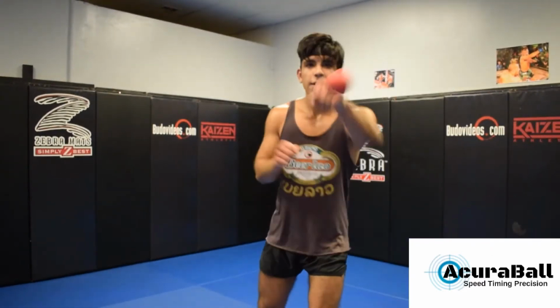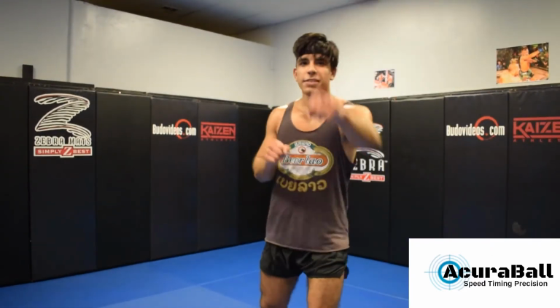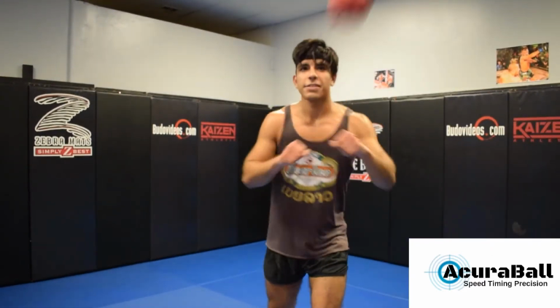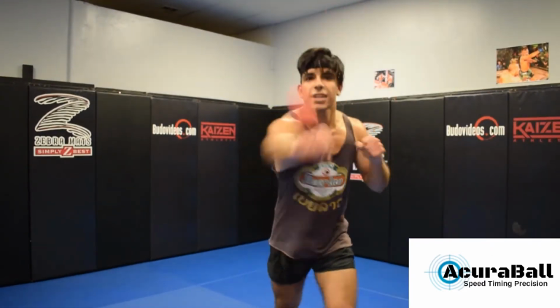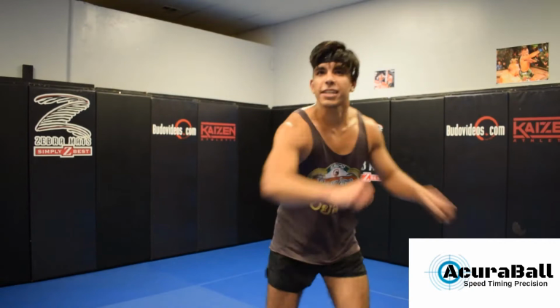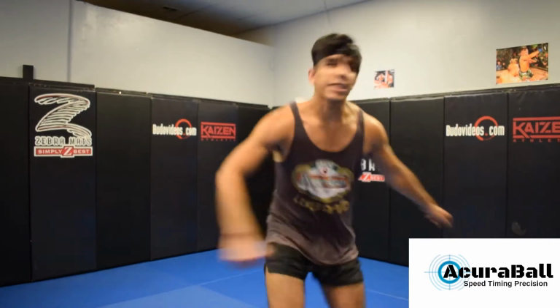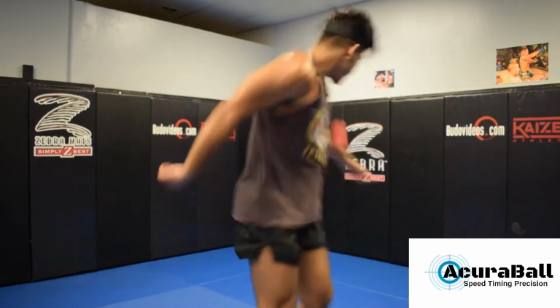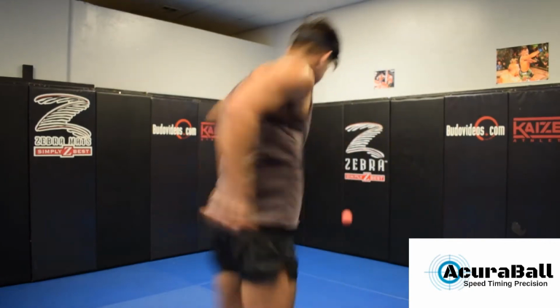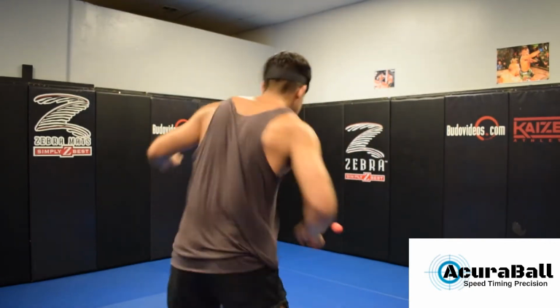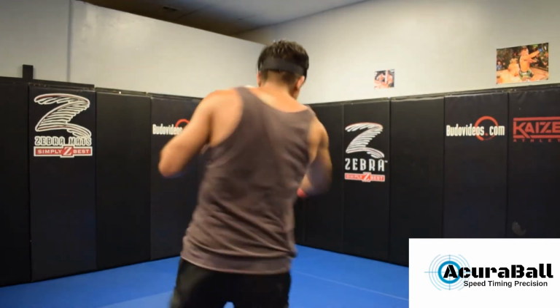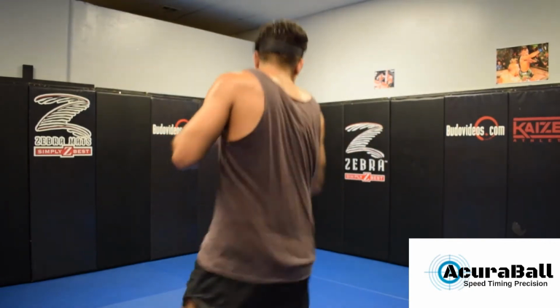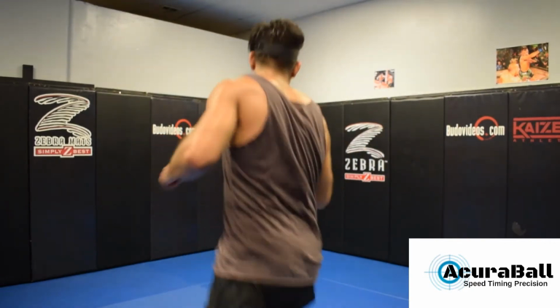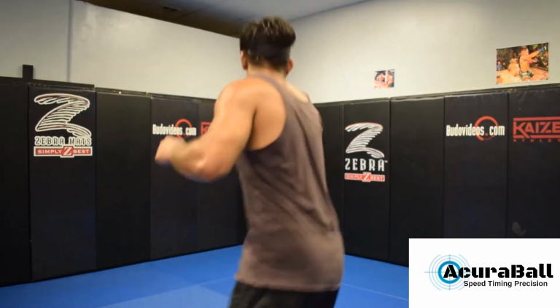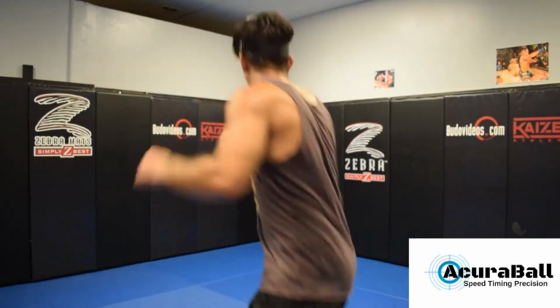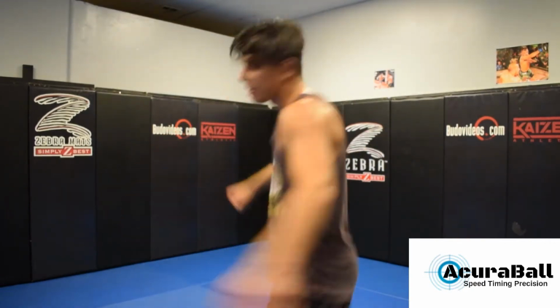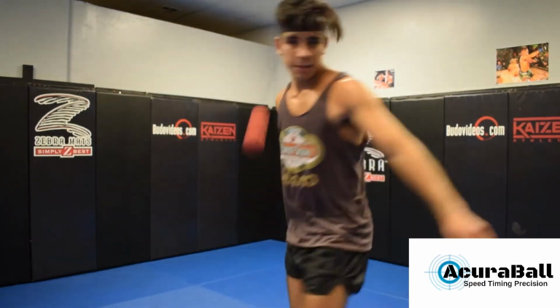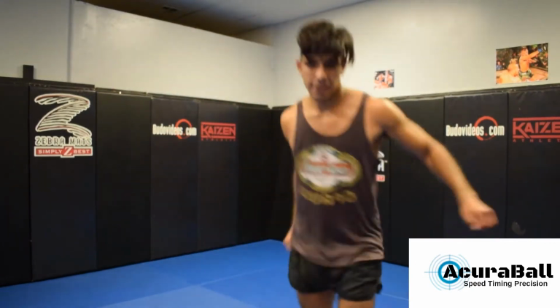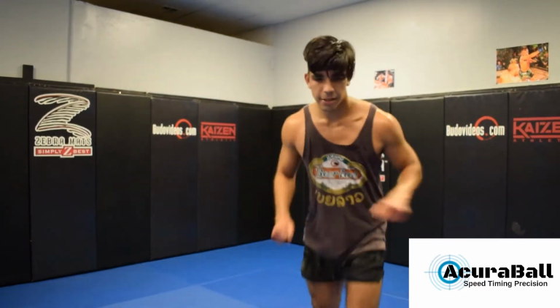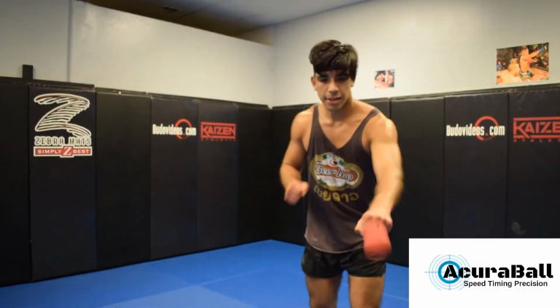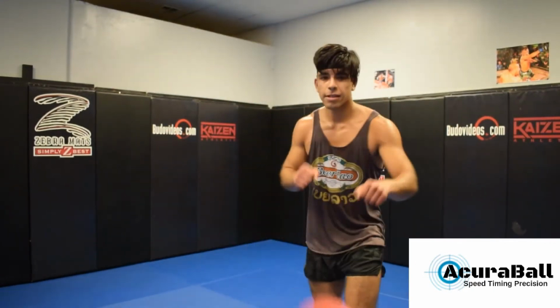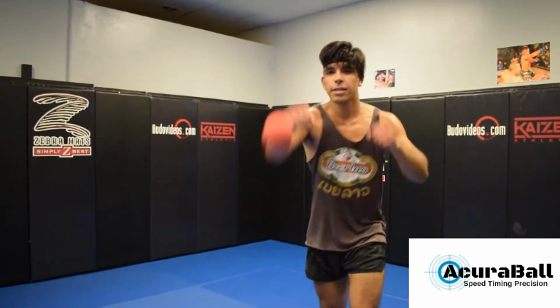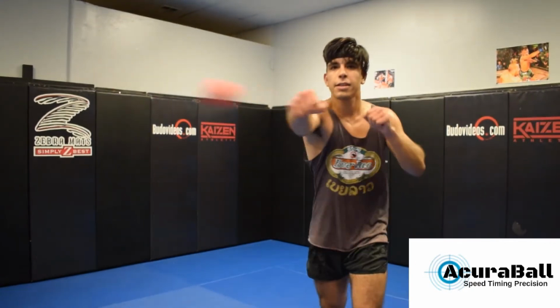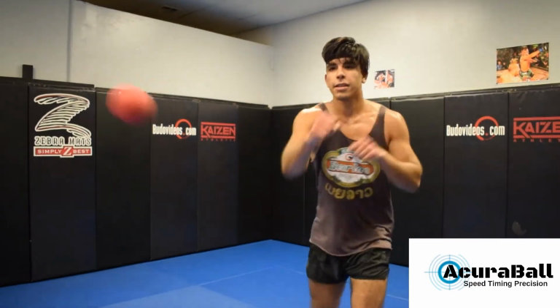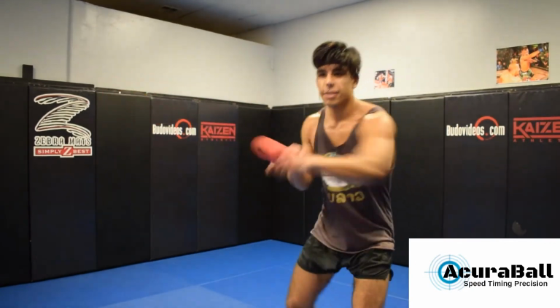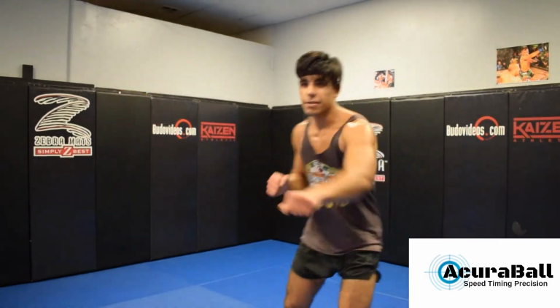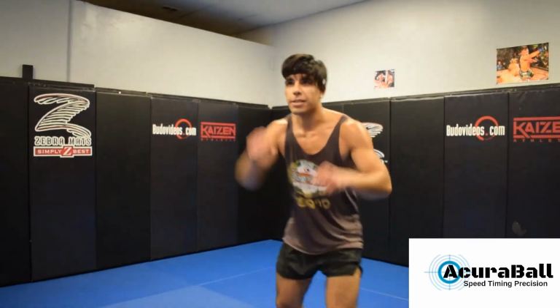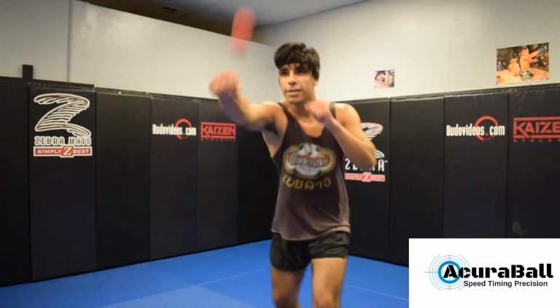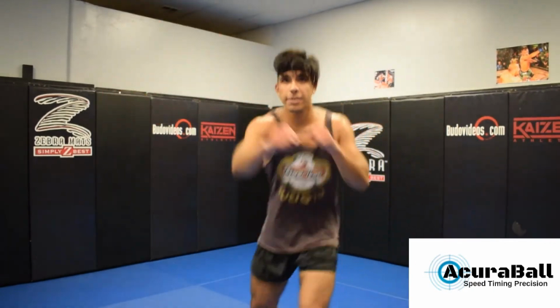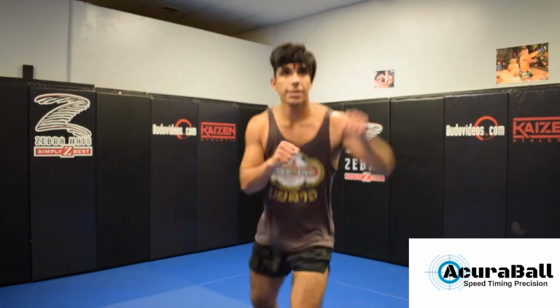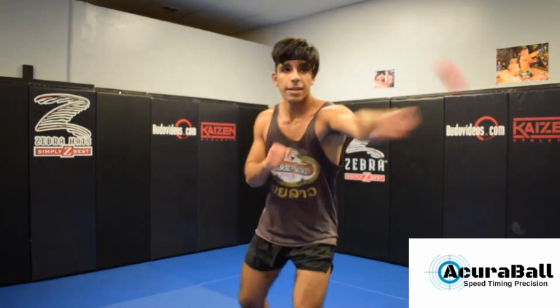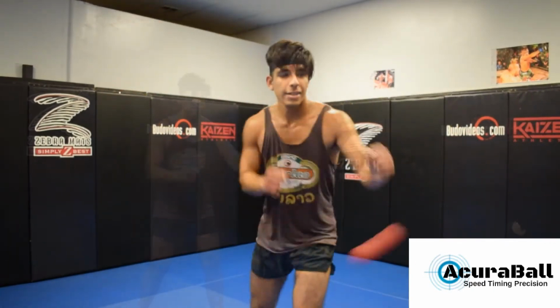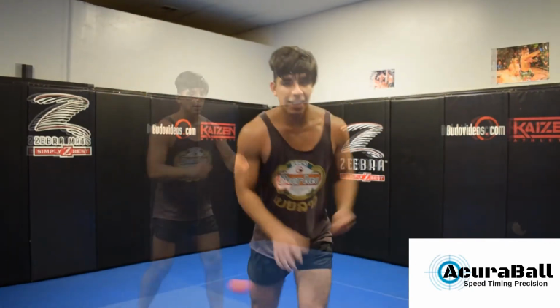I can get this. There it is. There we go.